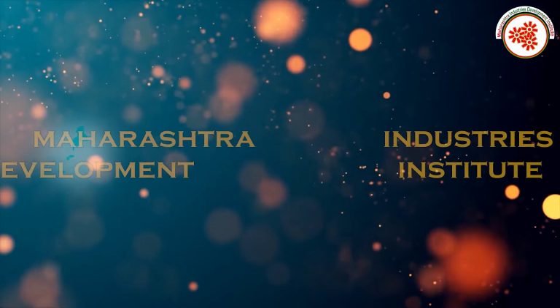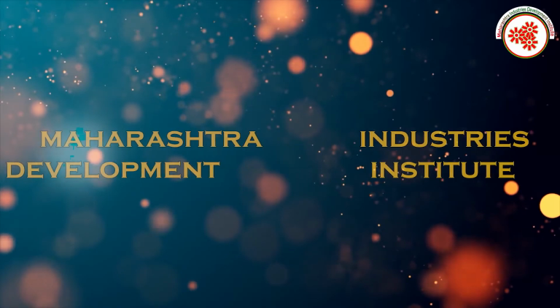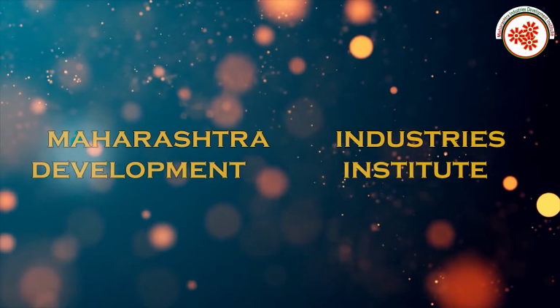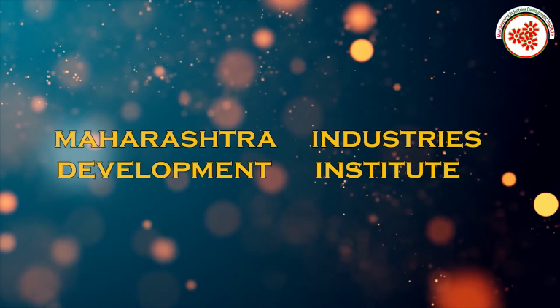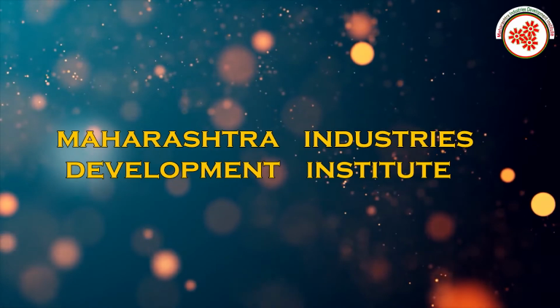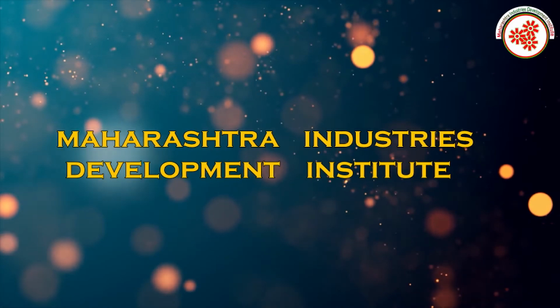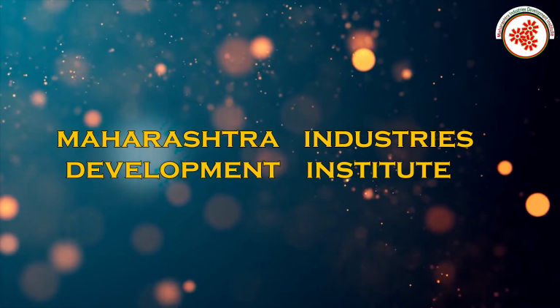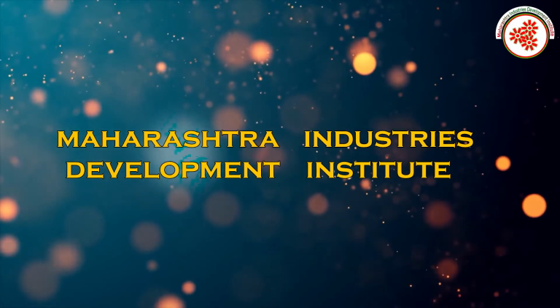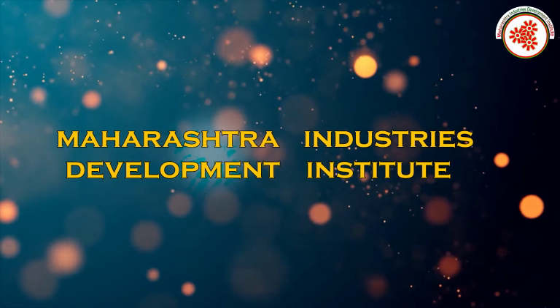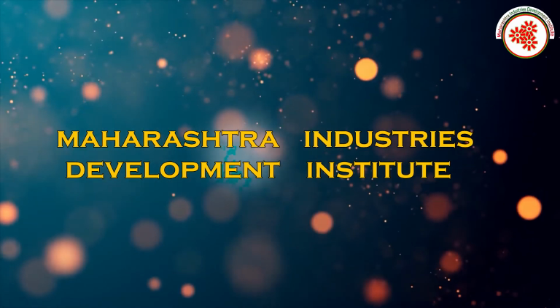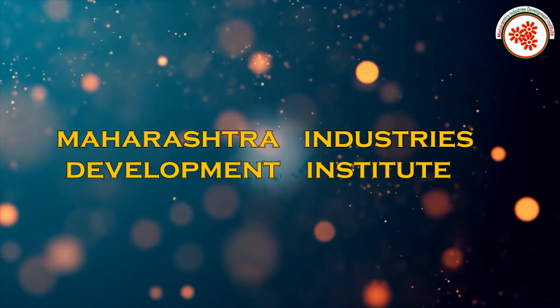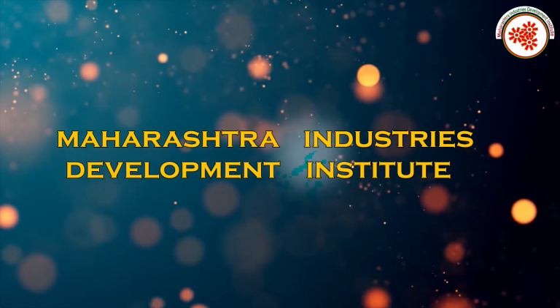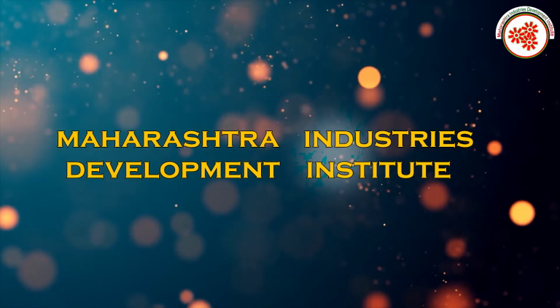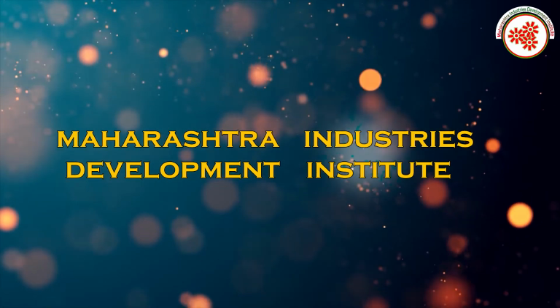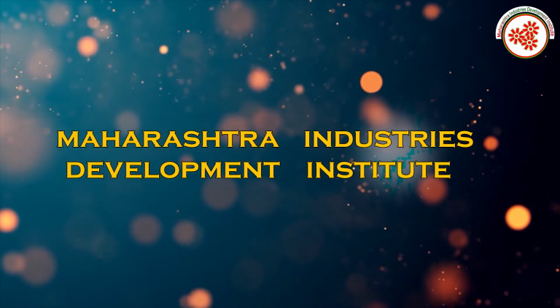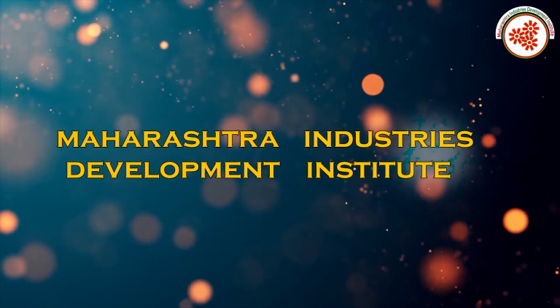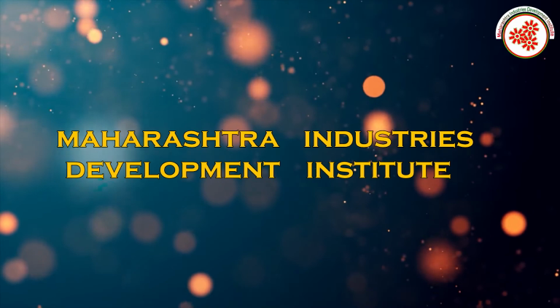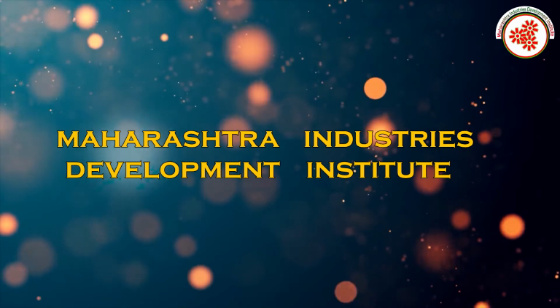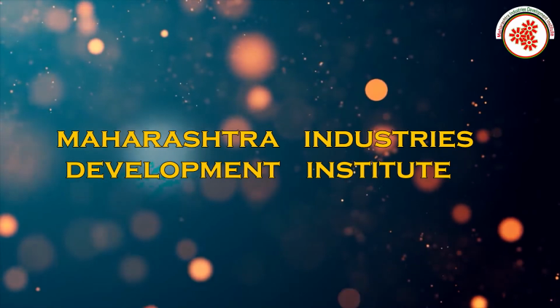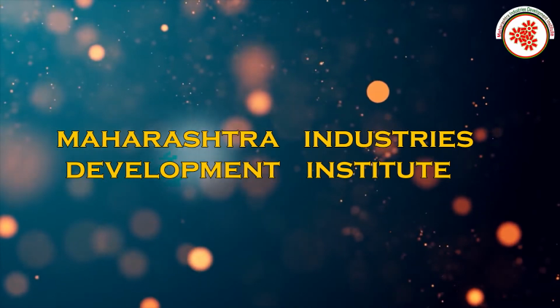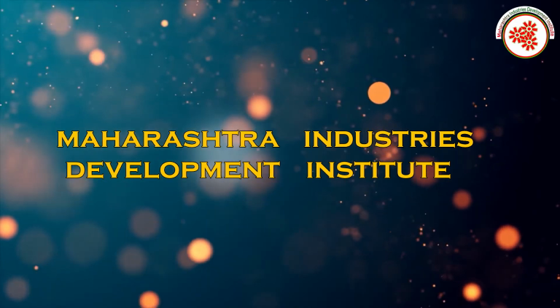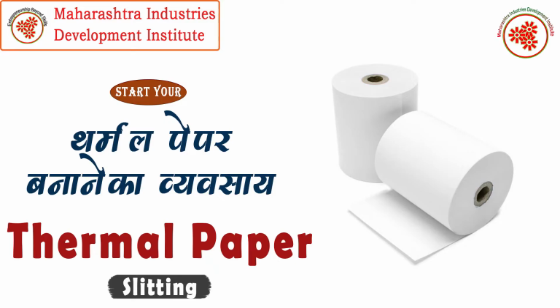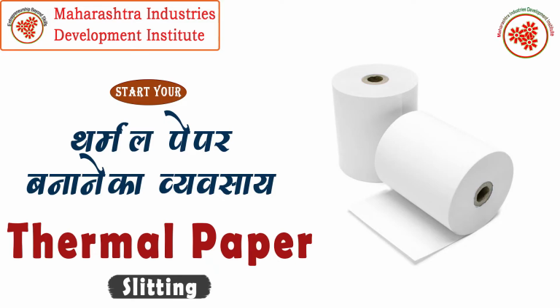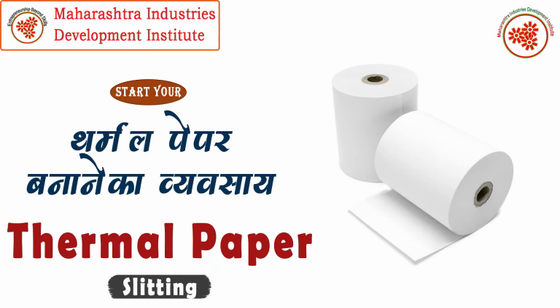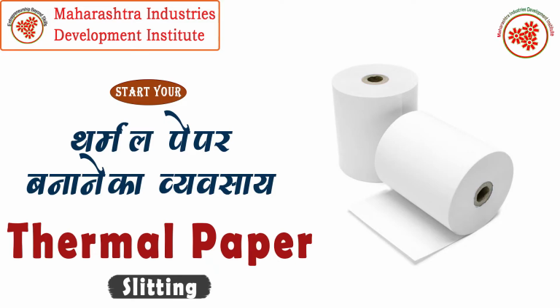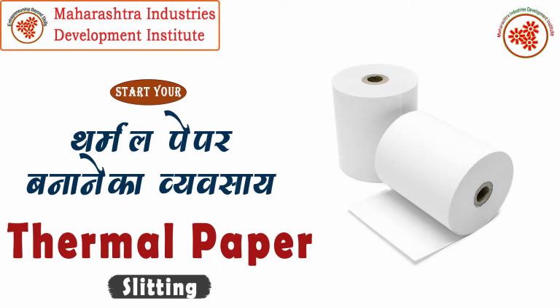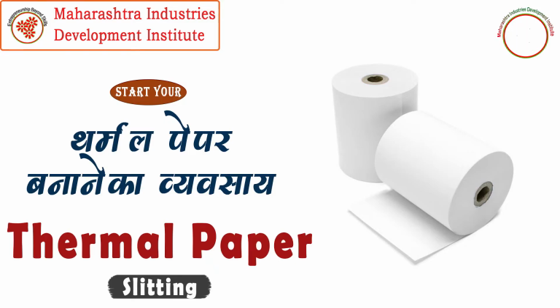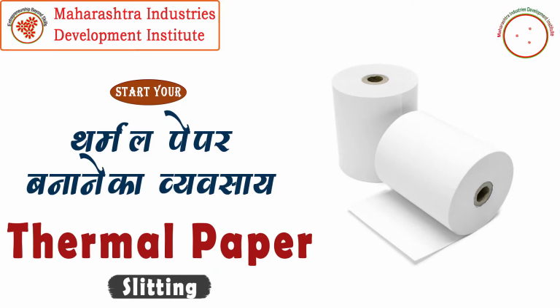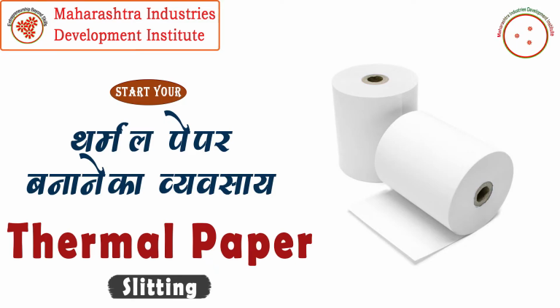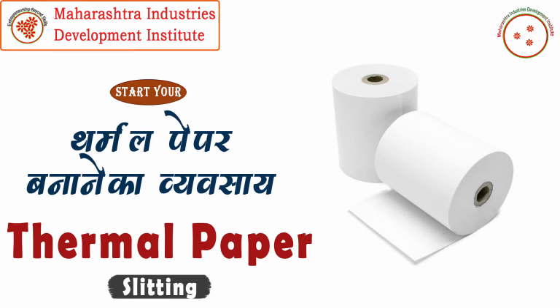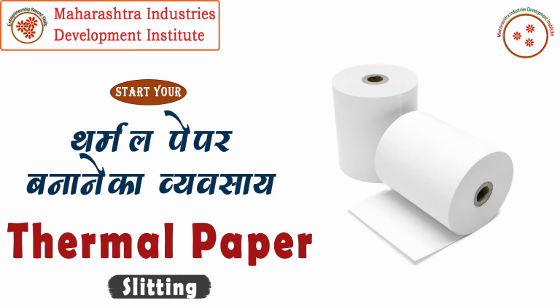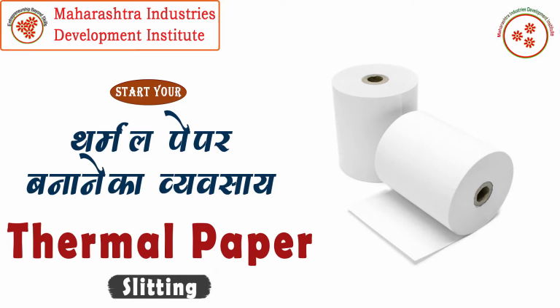So today, MIDI — Maharashtra Industries Development Institute — has brought for you a documentary on the thermal paper slitting business.